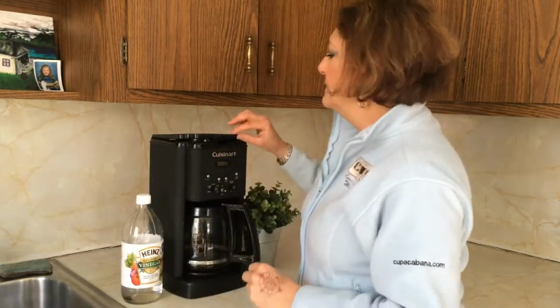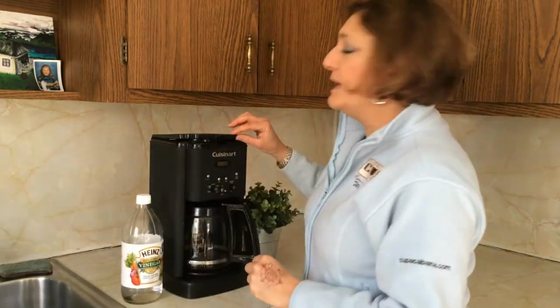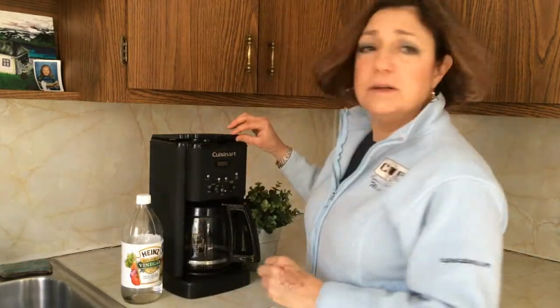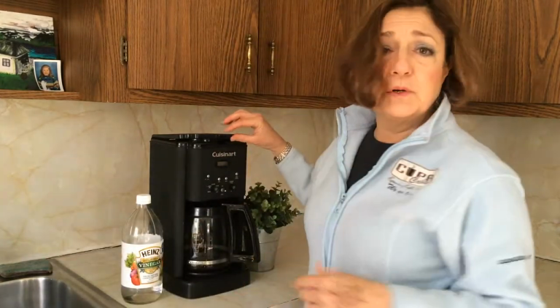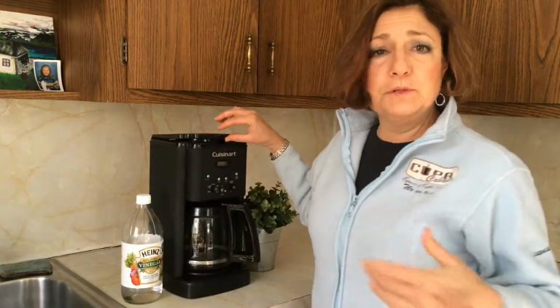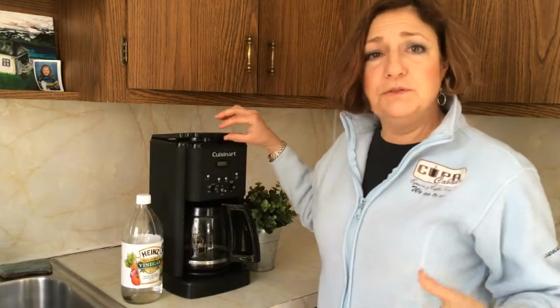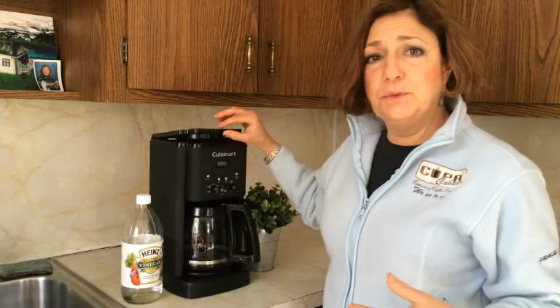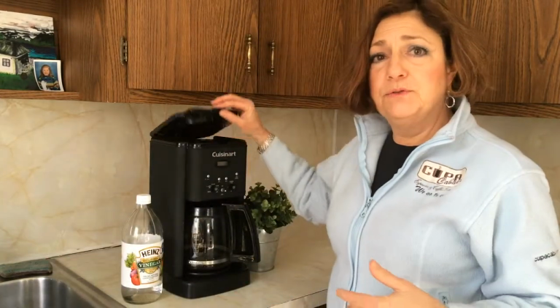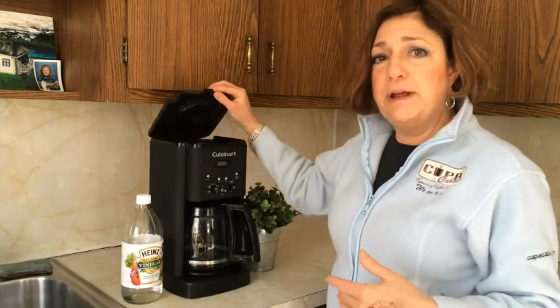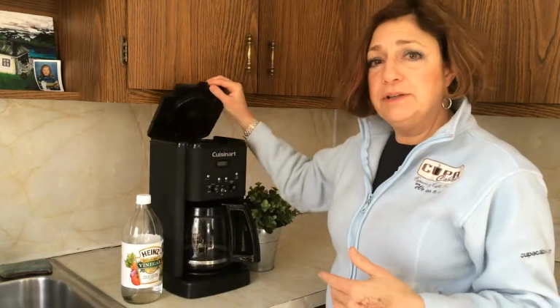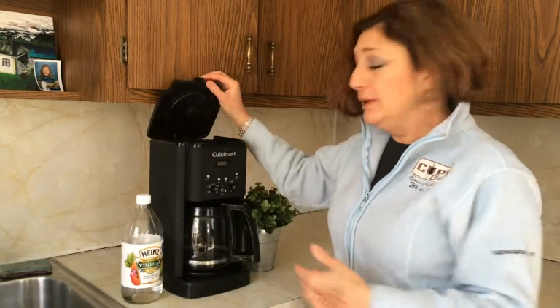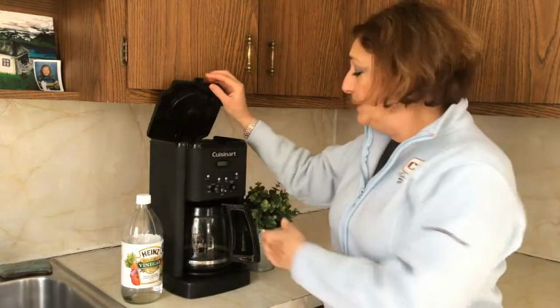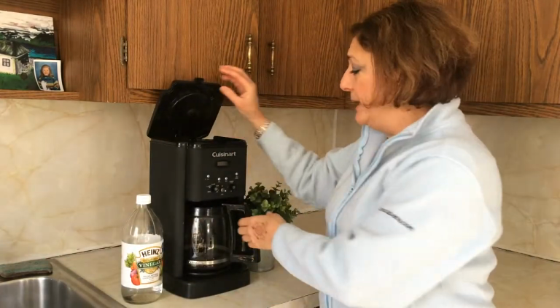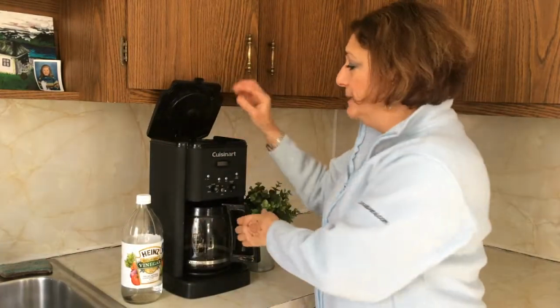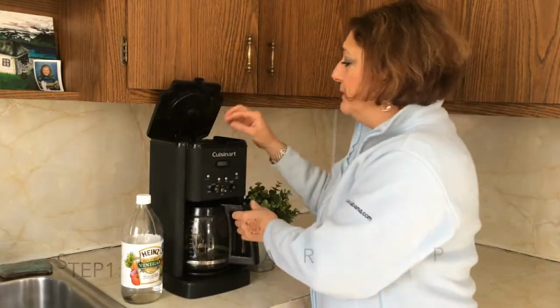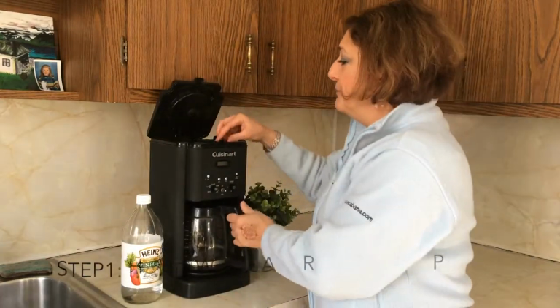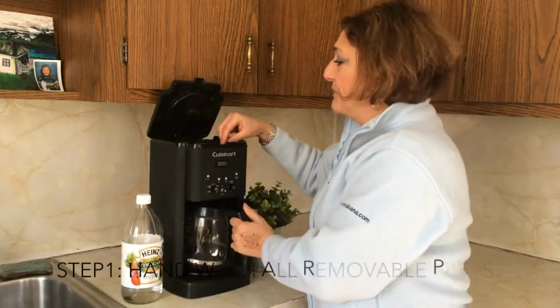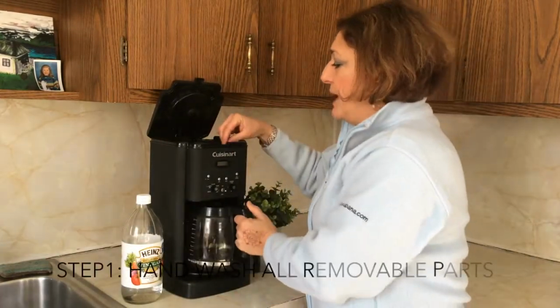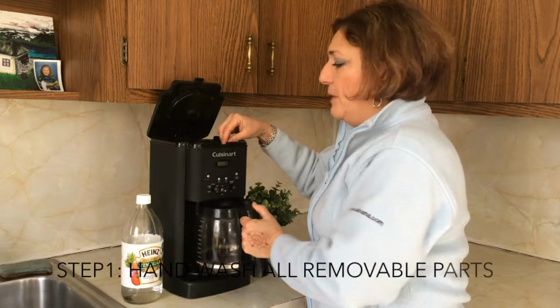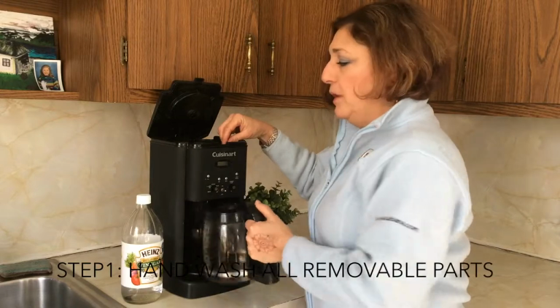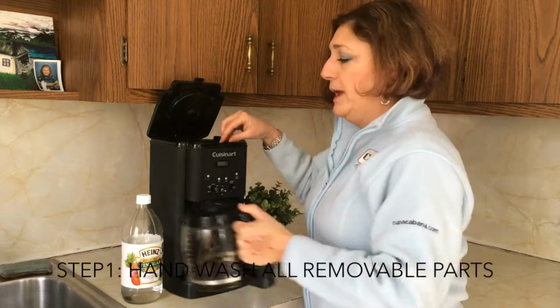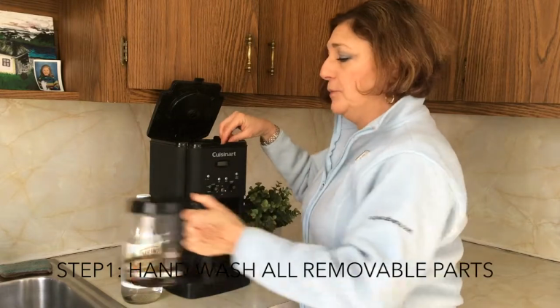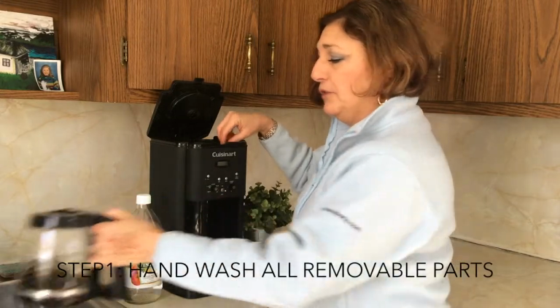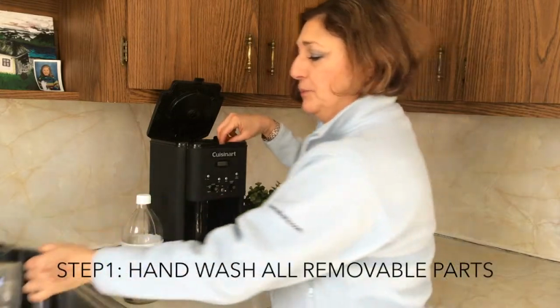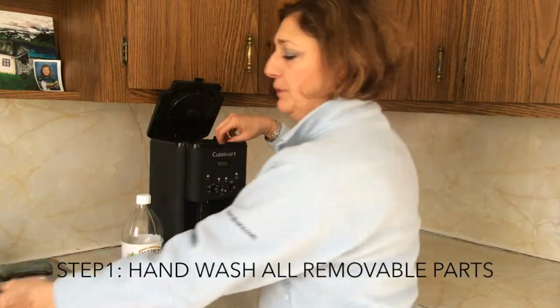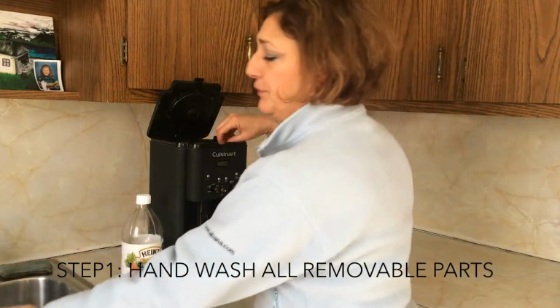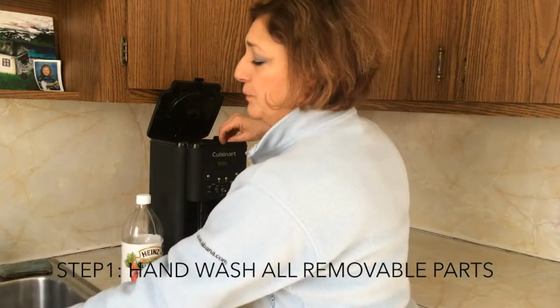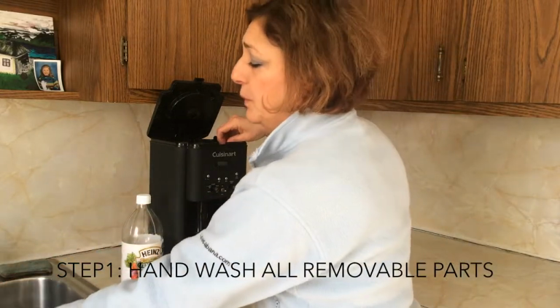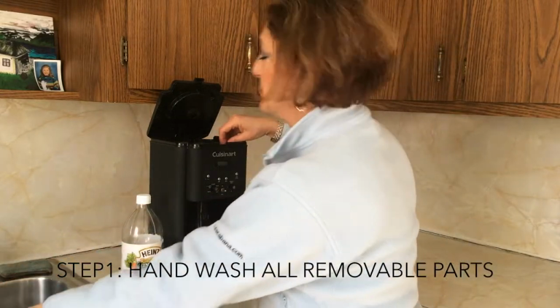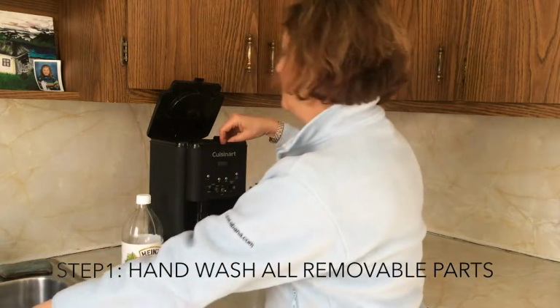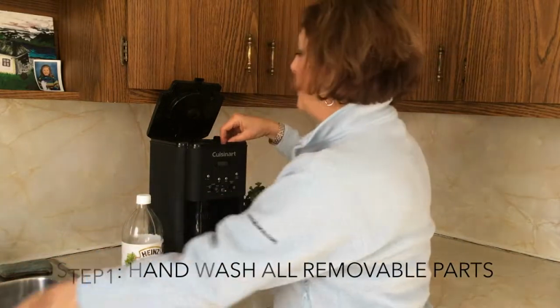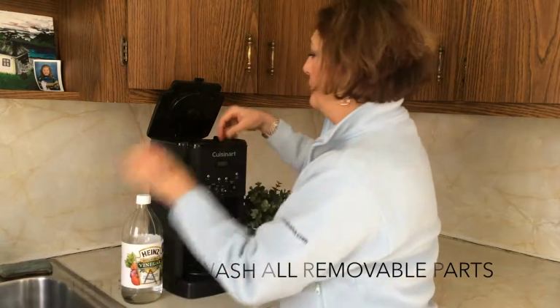Second, we're going to remove everything we can and hand wash it with warm soapy water.